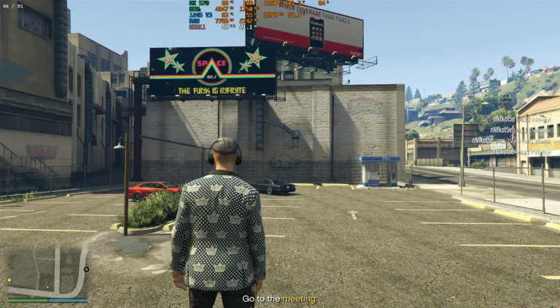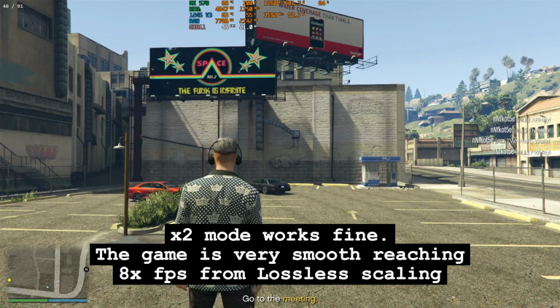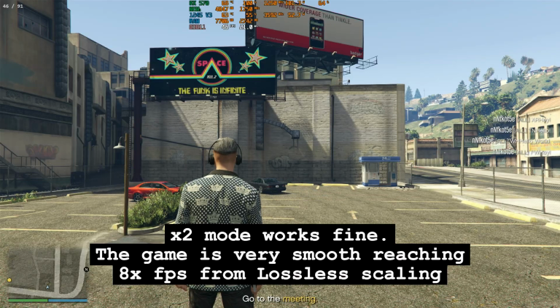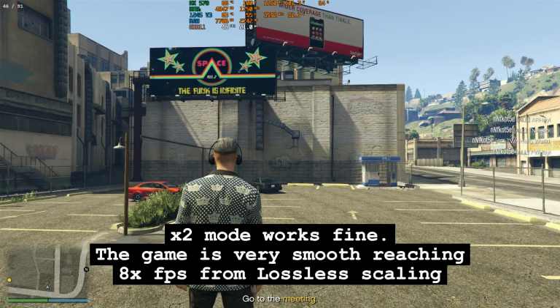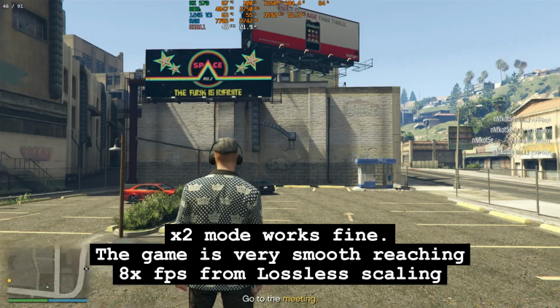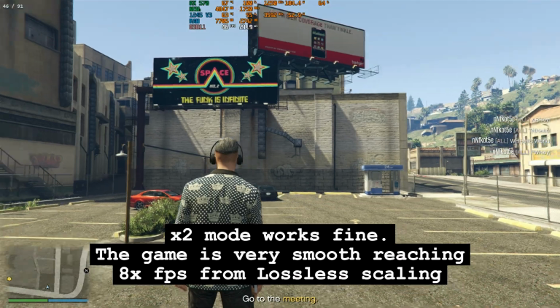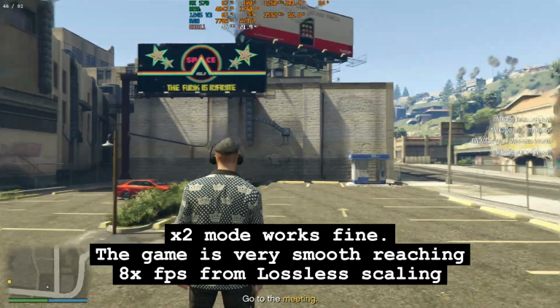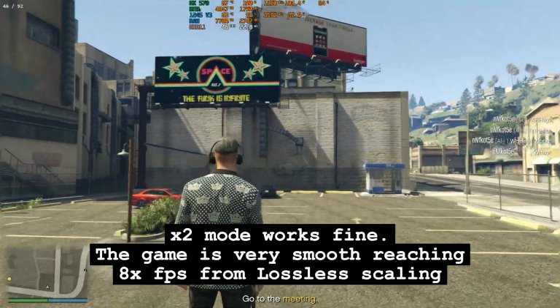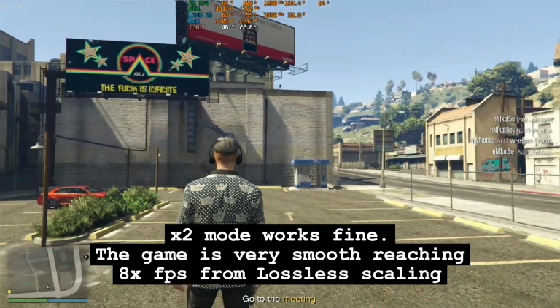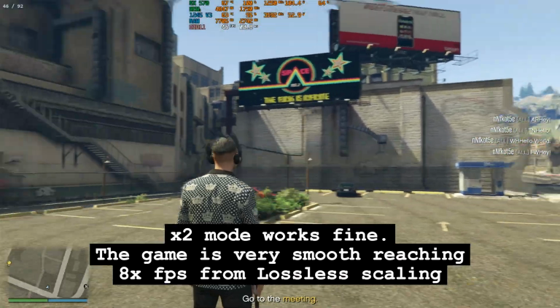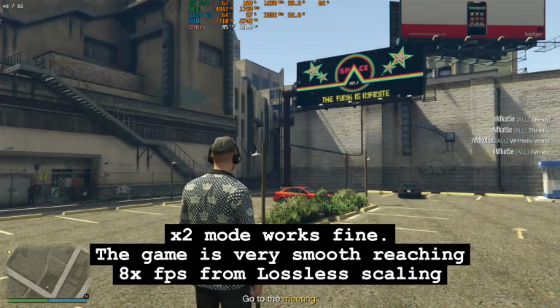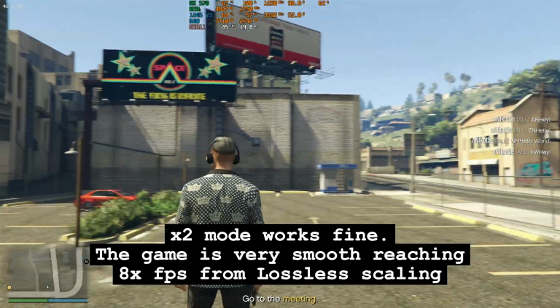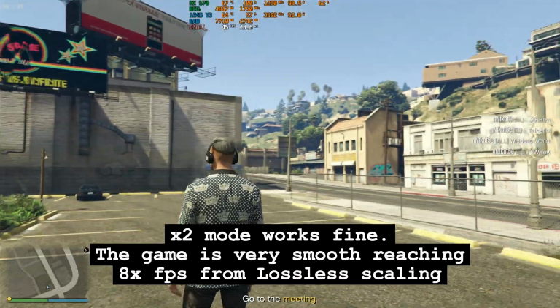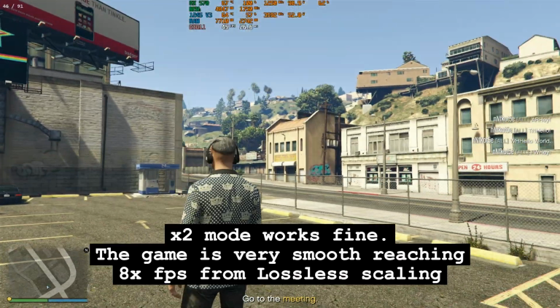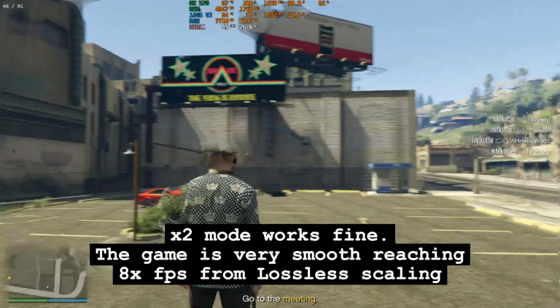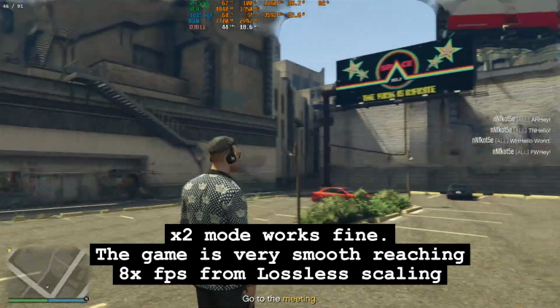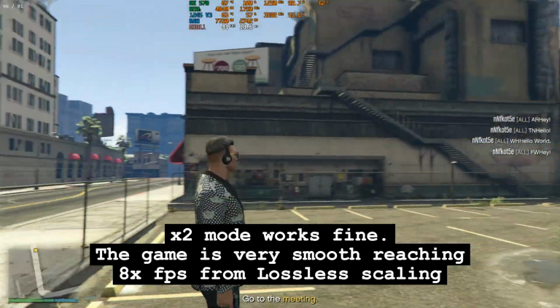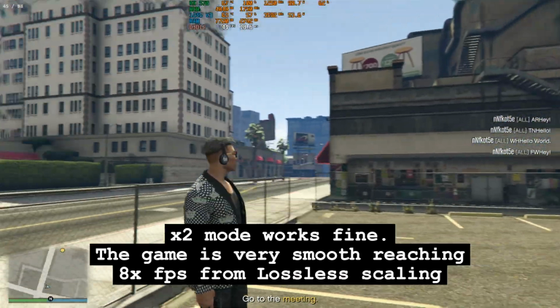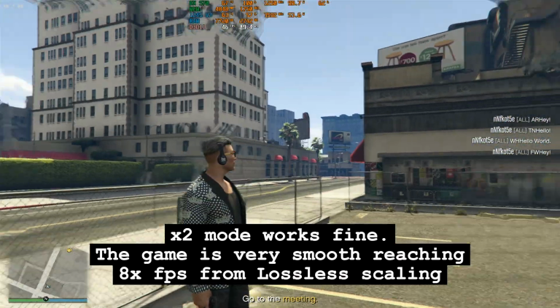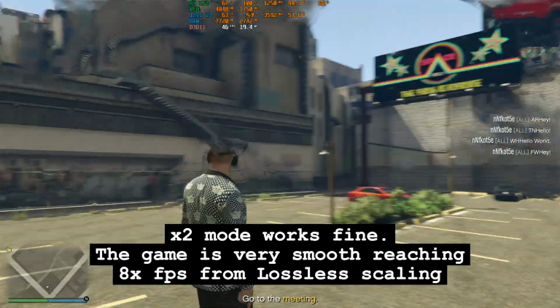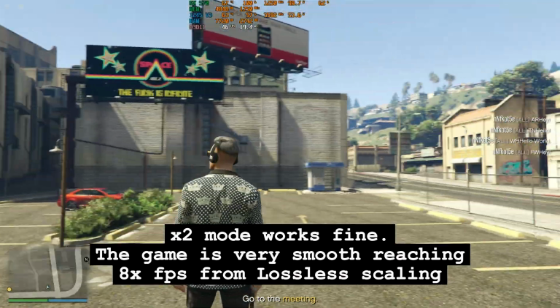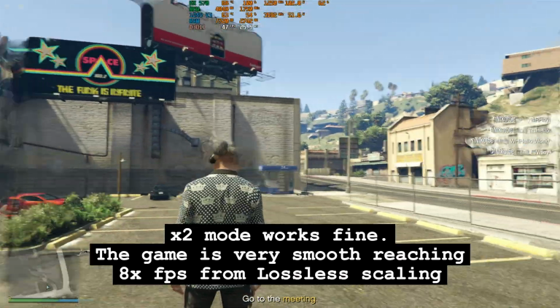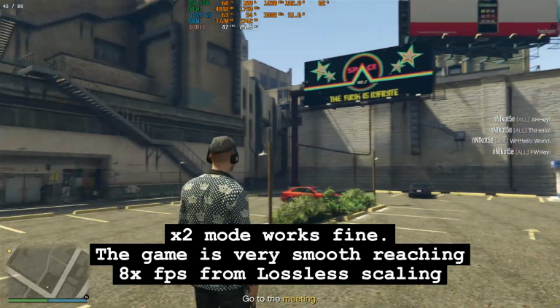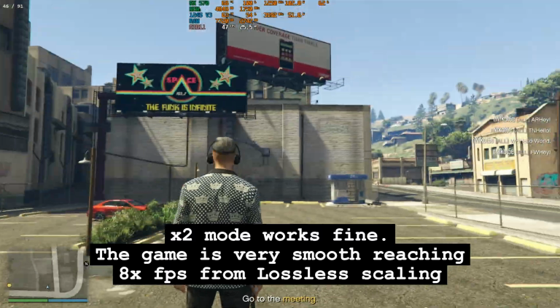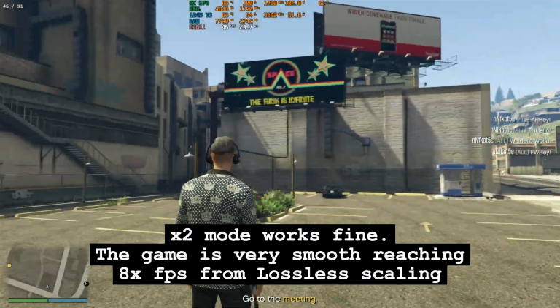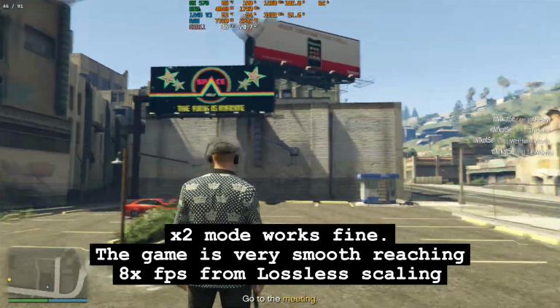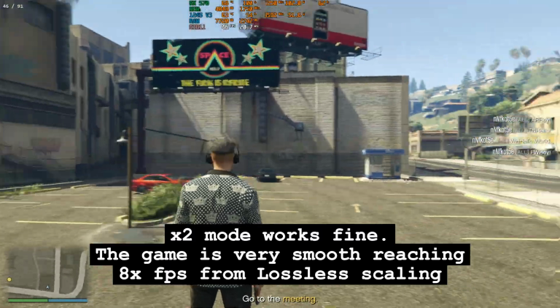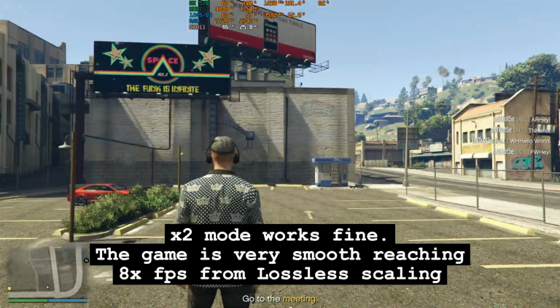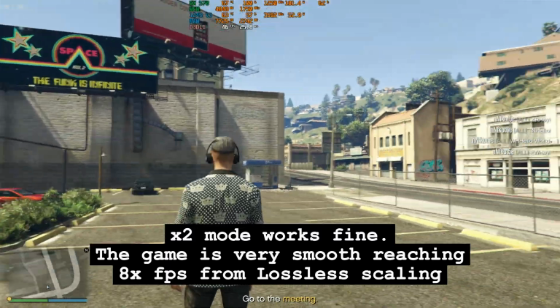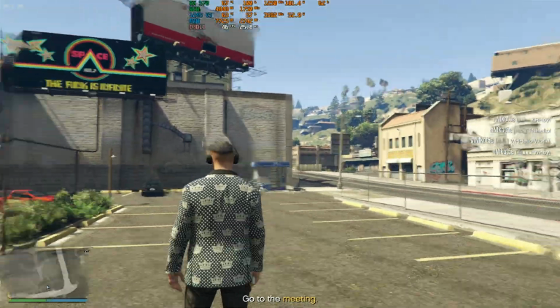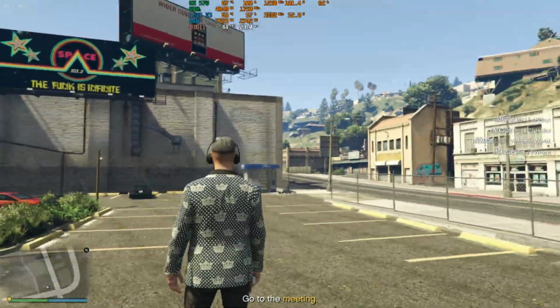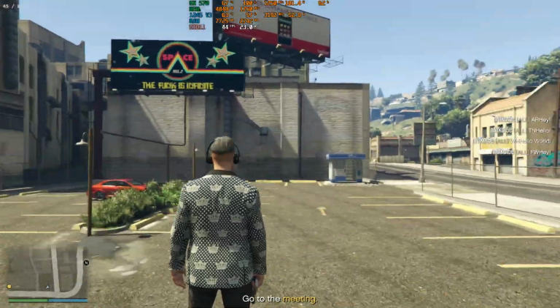X2 mode works fine. The game is very smooth, reaching 8x FPS from Lossless Scaling.